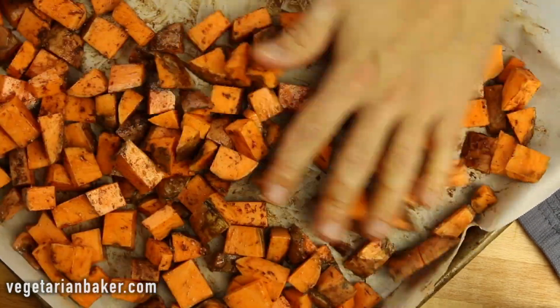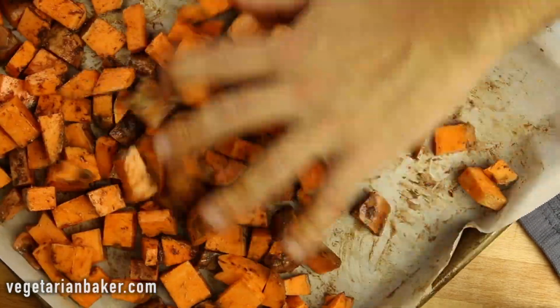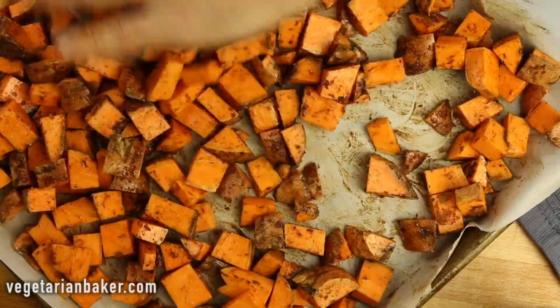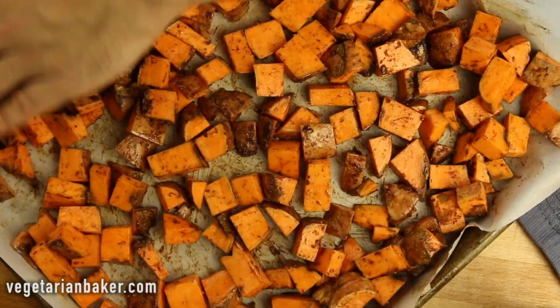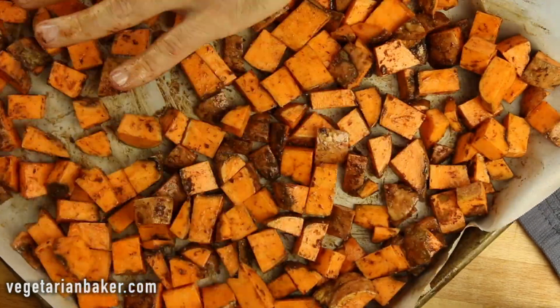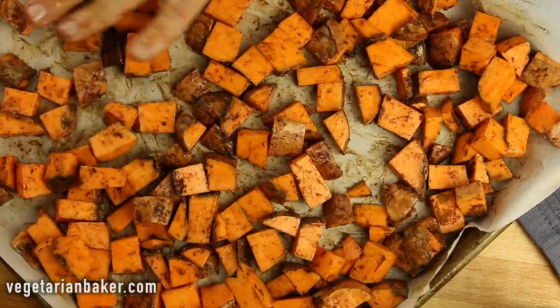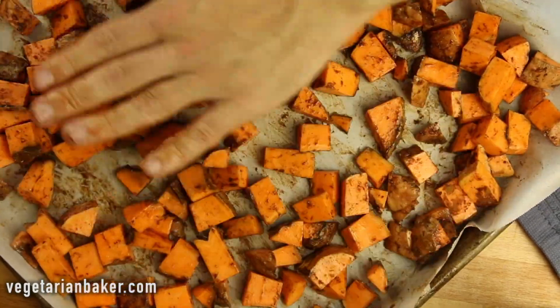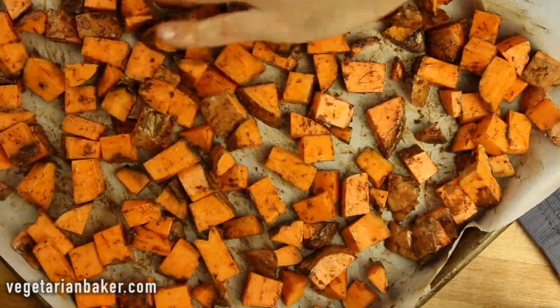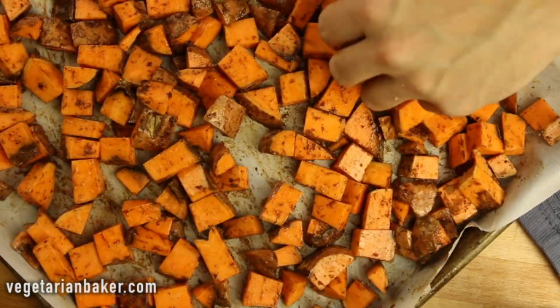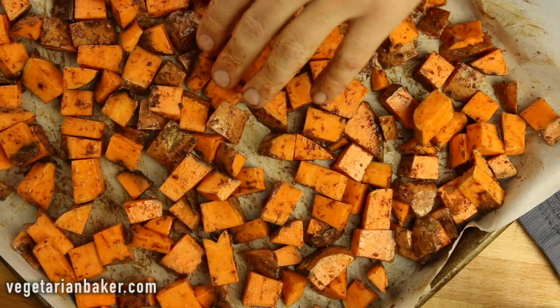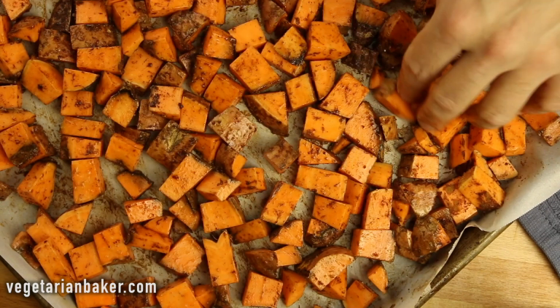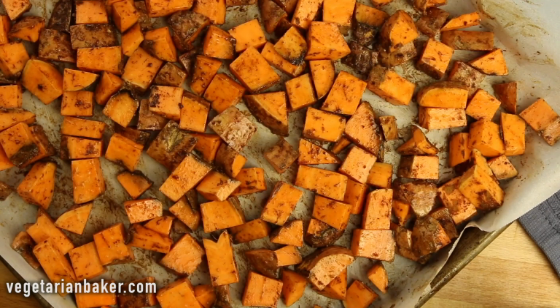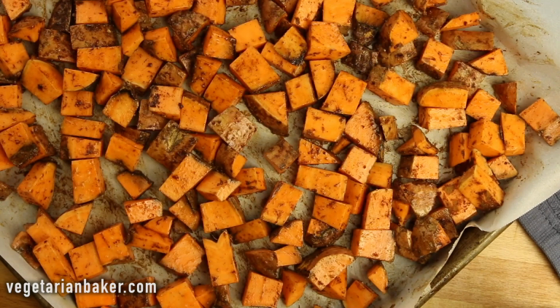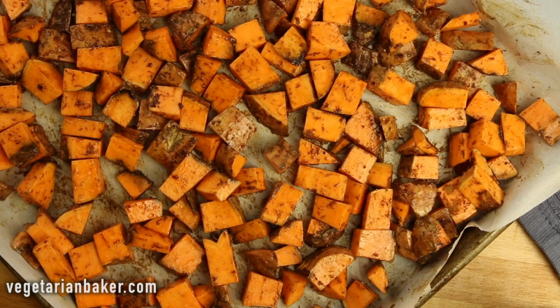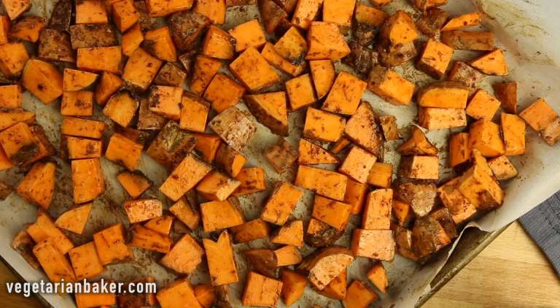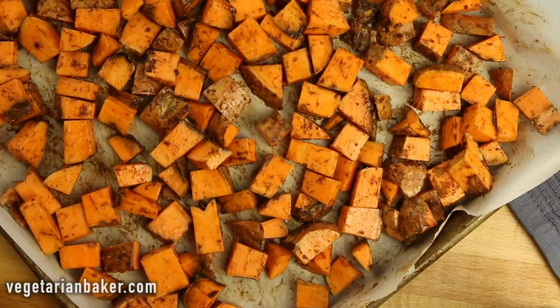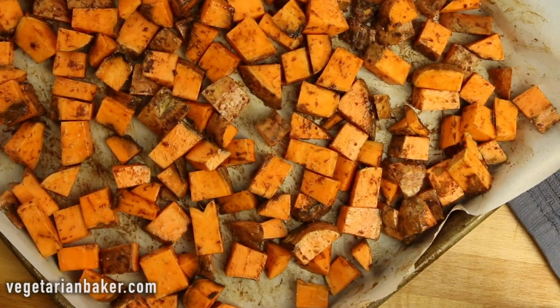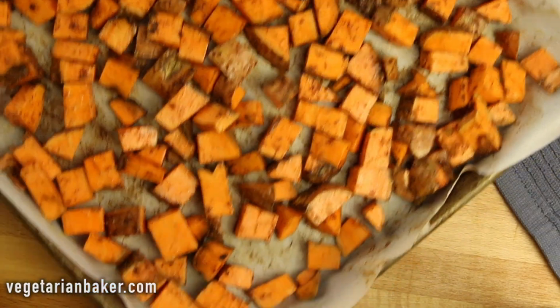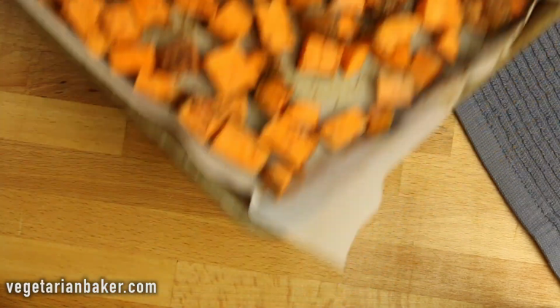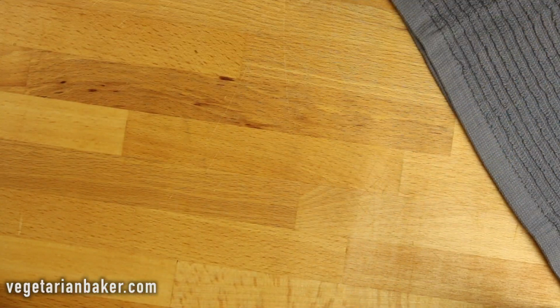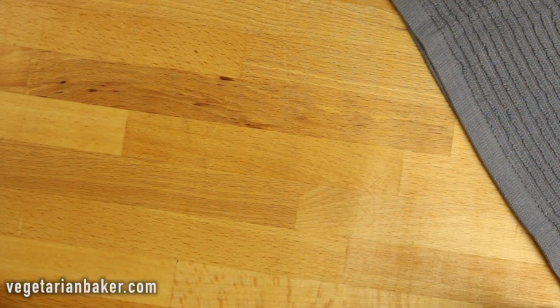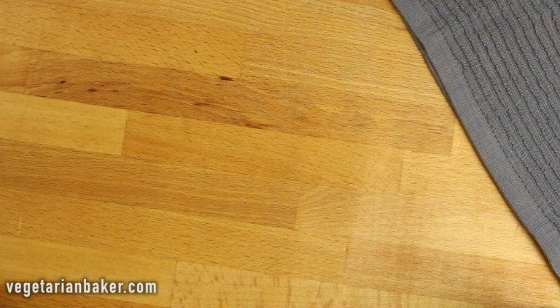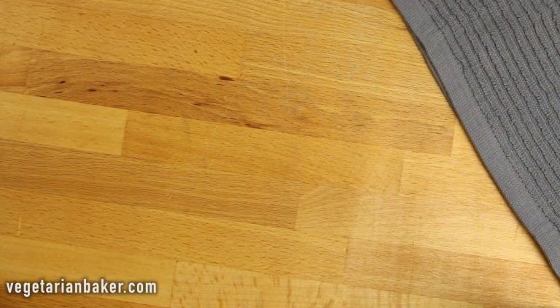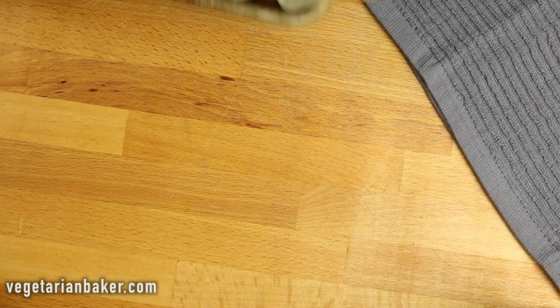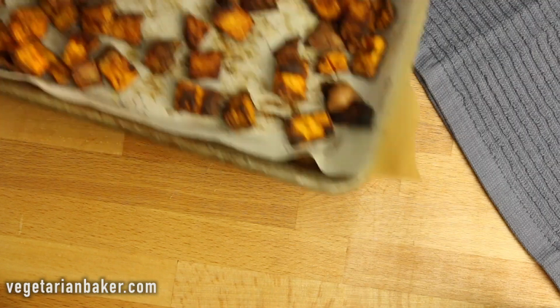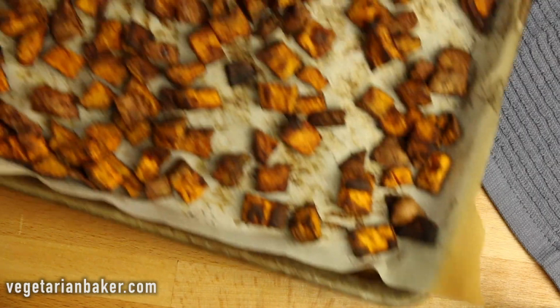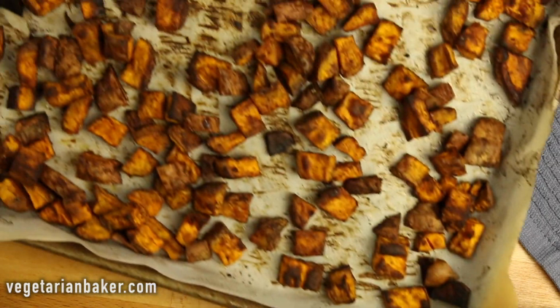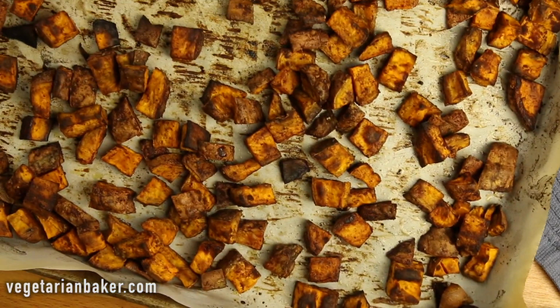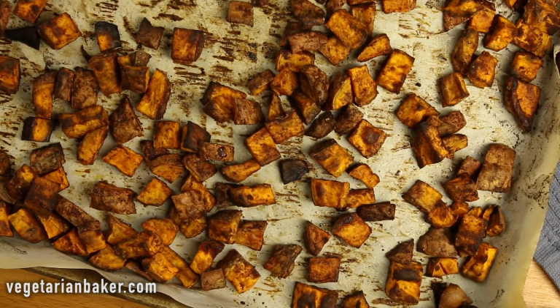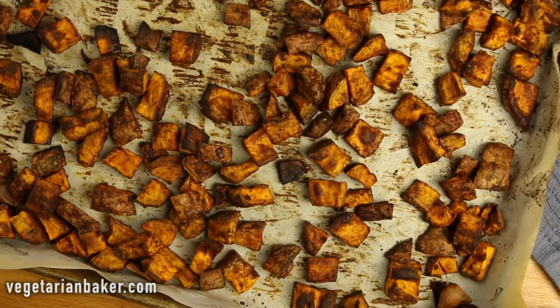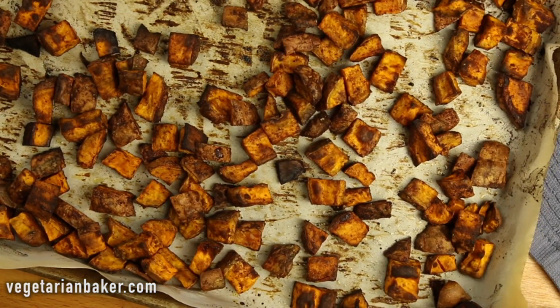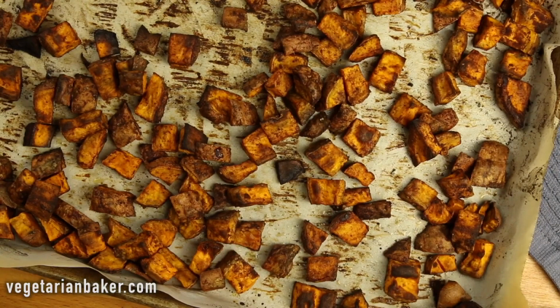Place into a preheated oven of 400 degrees and bake for 40 to 50 minutes. You should notice that your sweet potatoes get nice and golden brown.